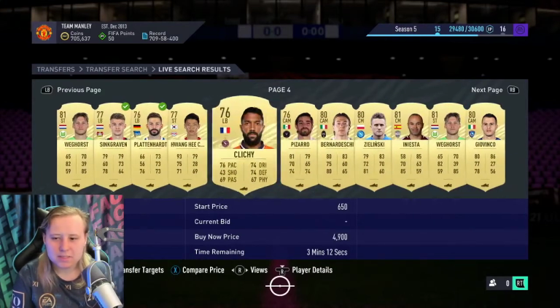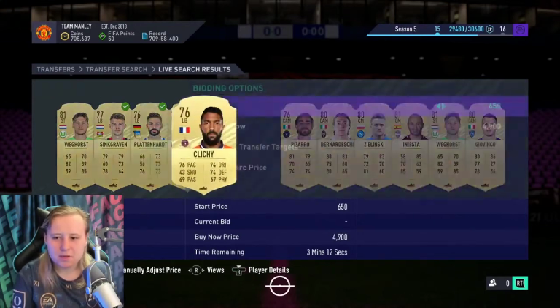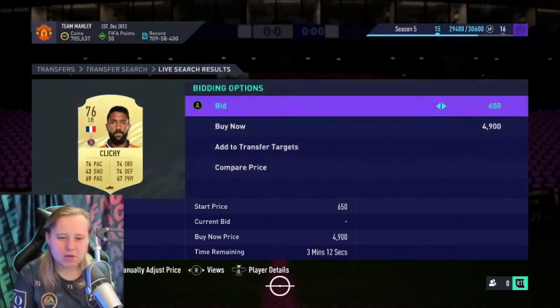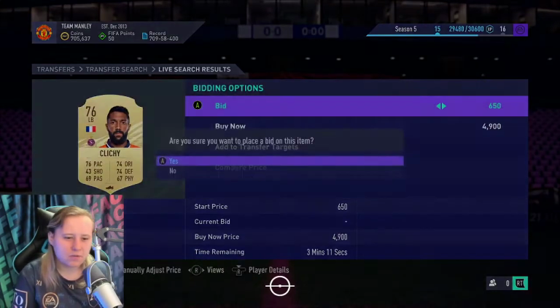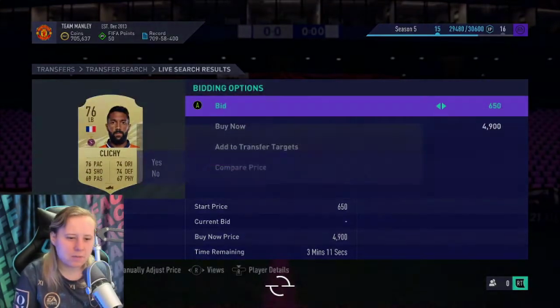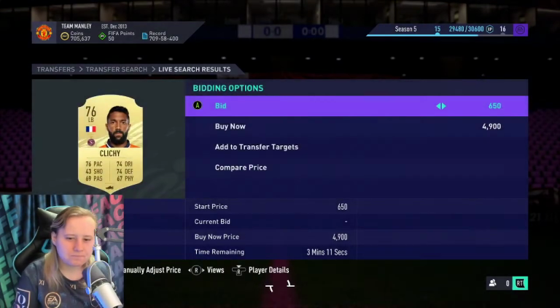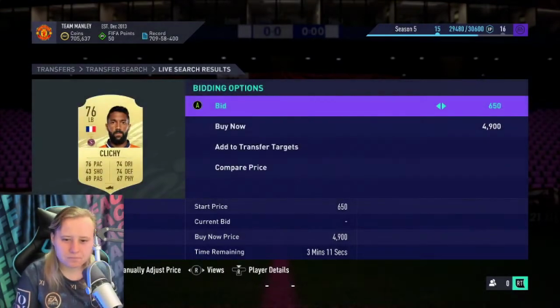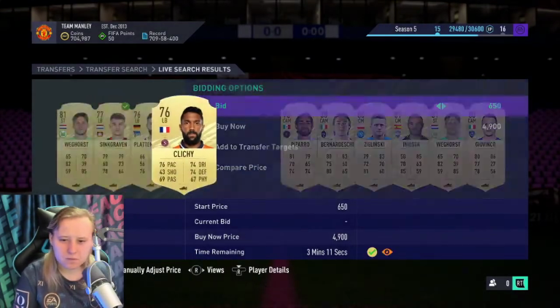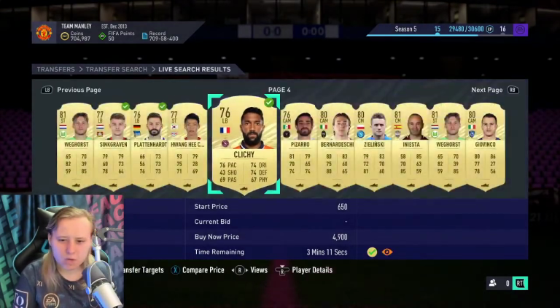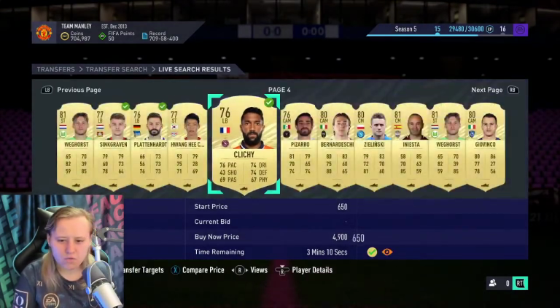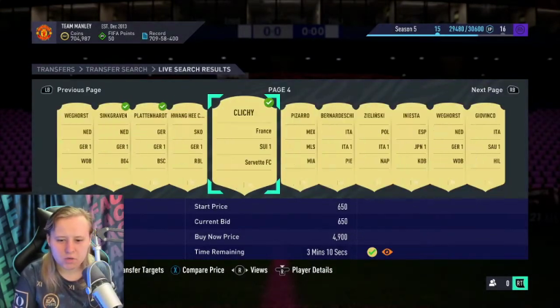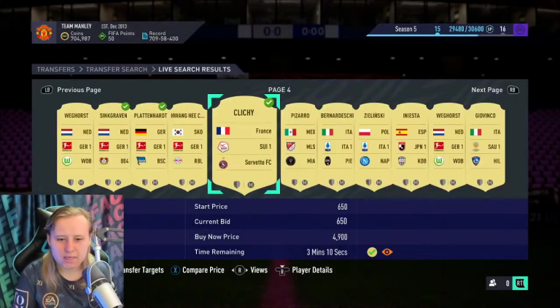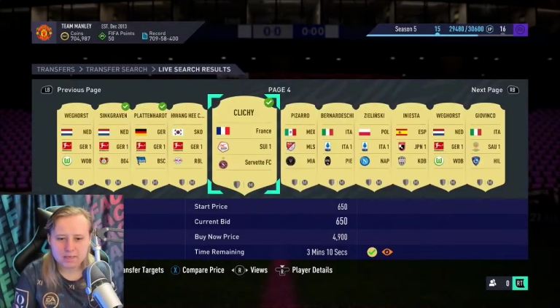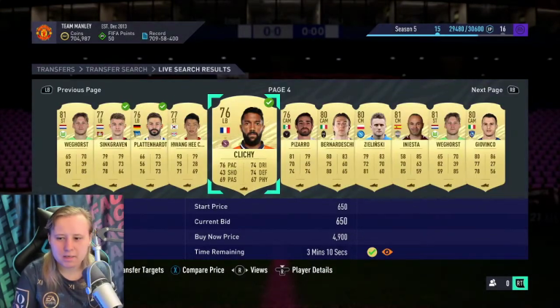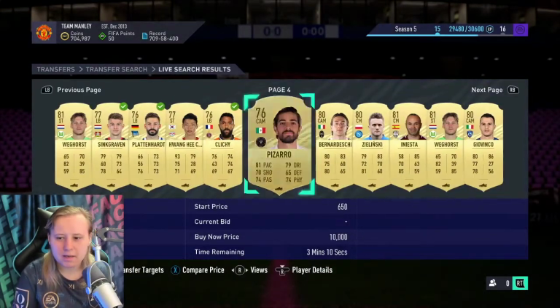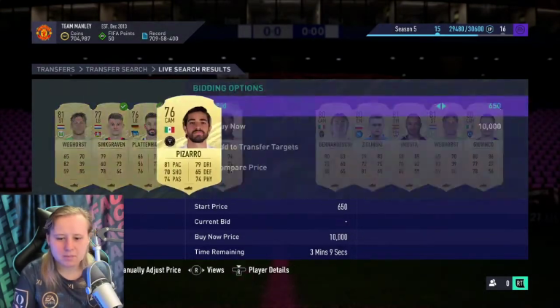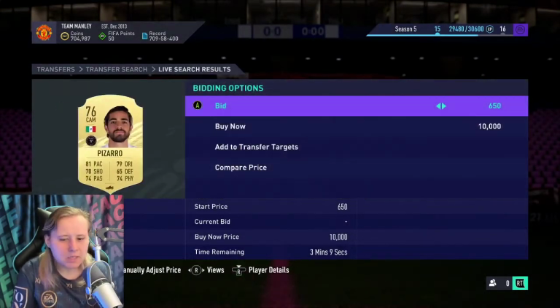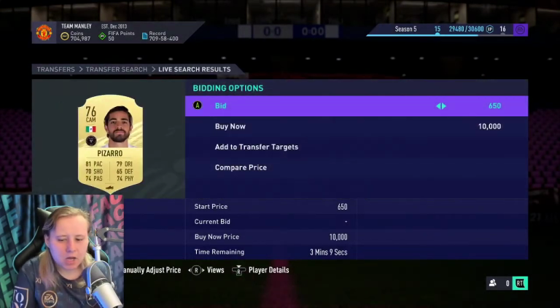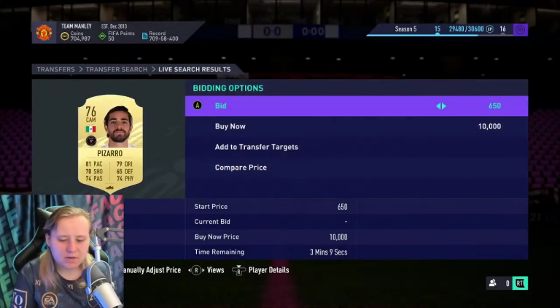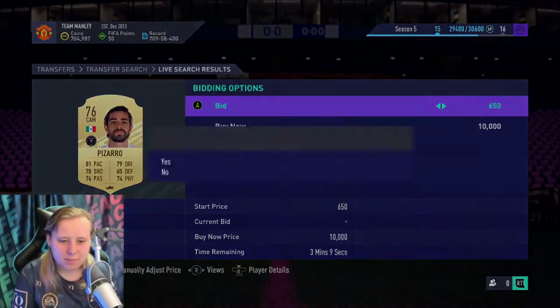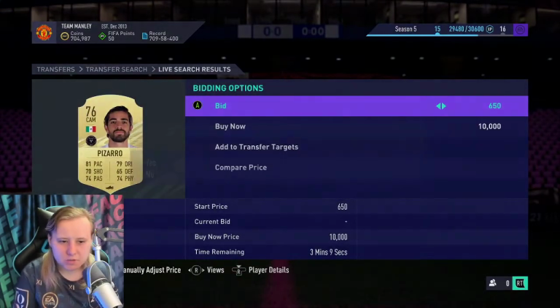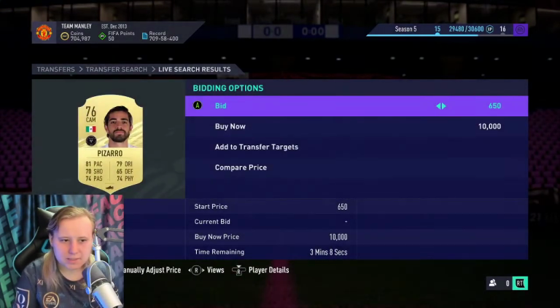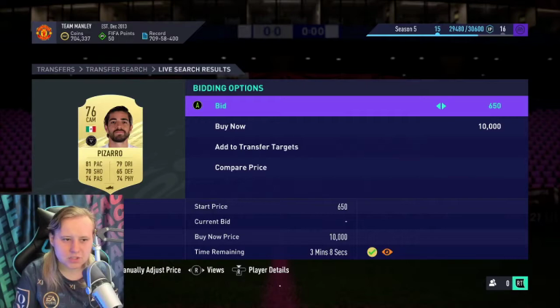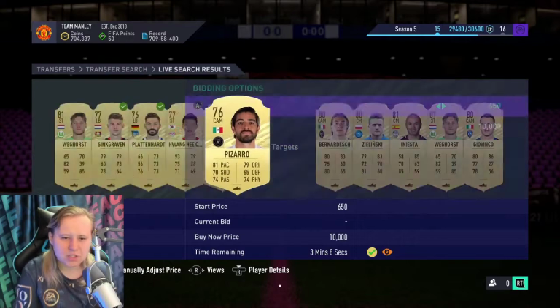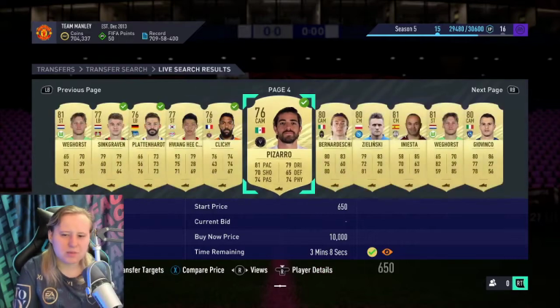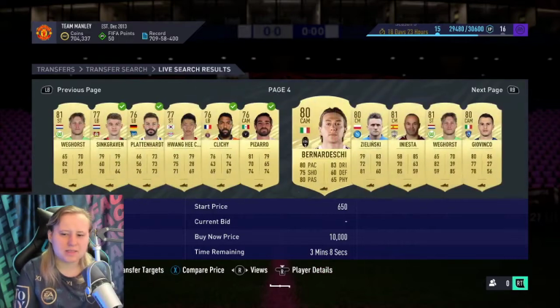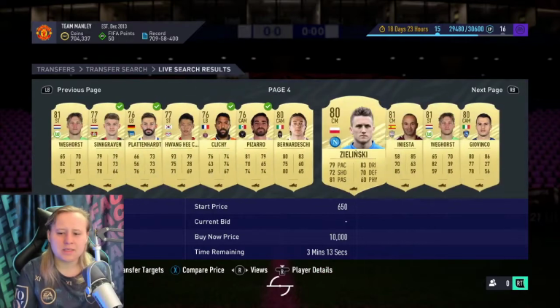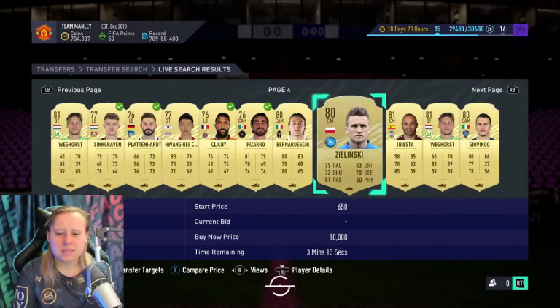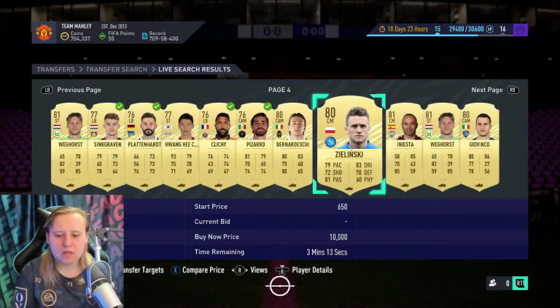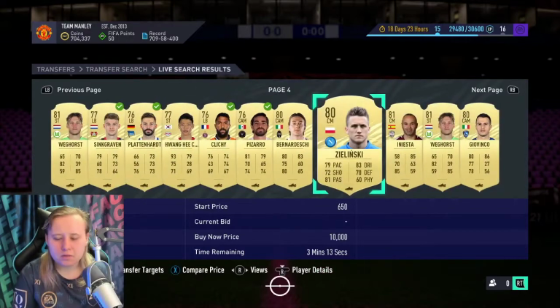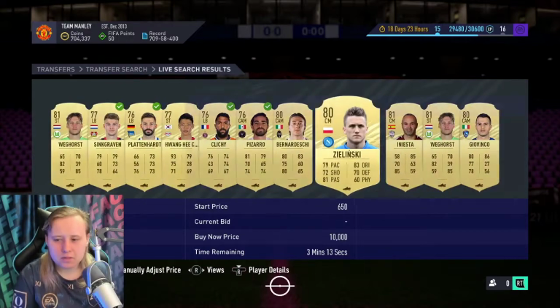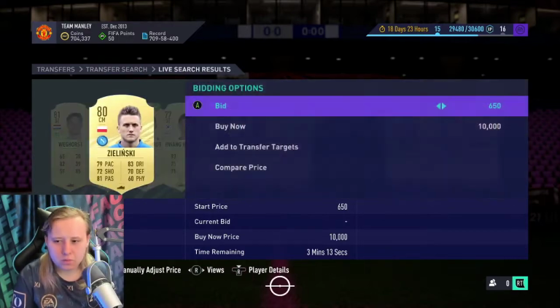Just have a sneaky bid on them even if they're not from a good league. I highly recommend doing this — just bid, the worst that can happen is you don't get the card.